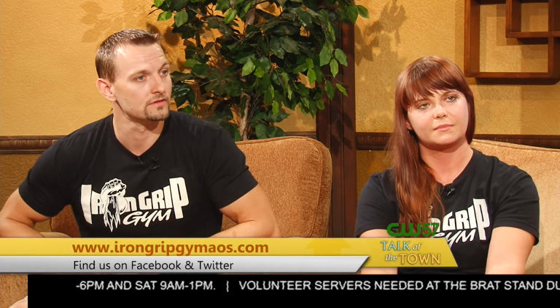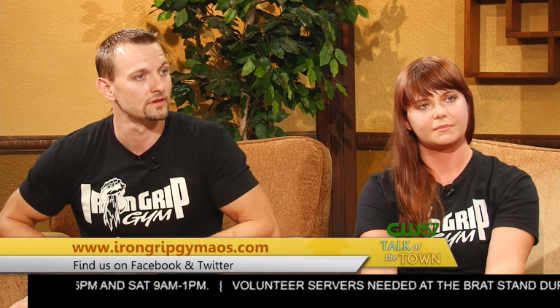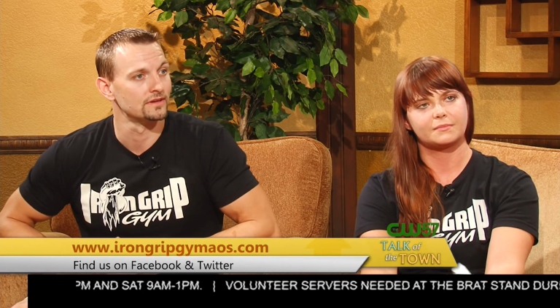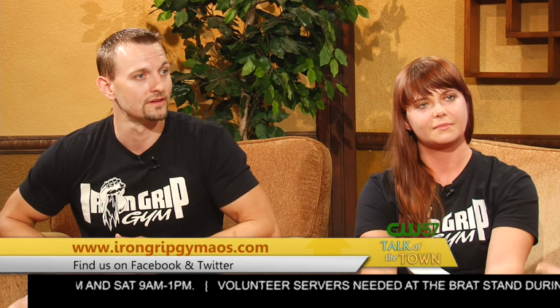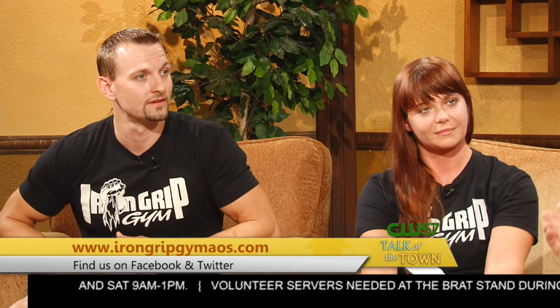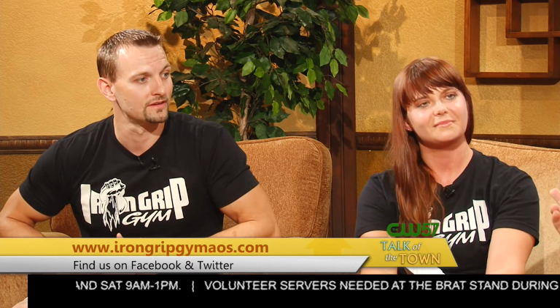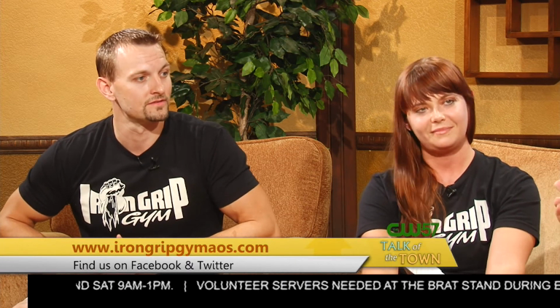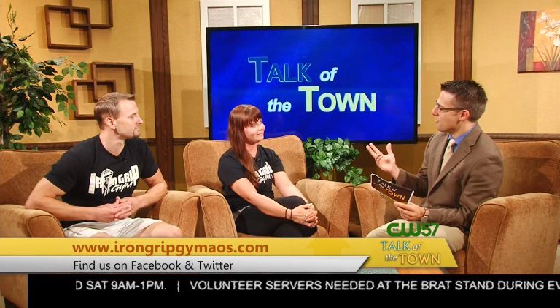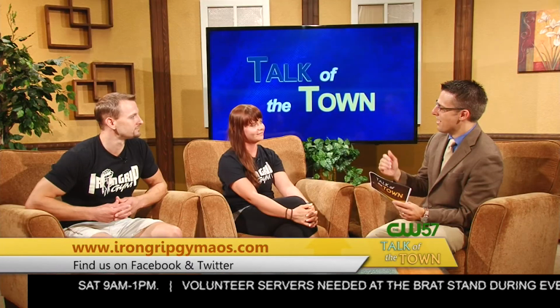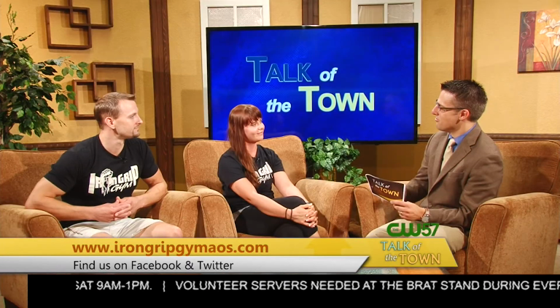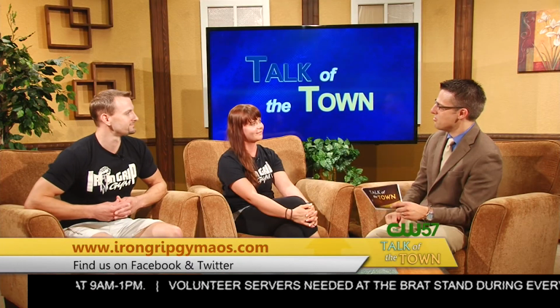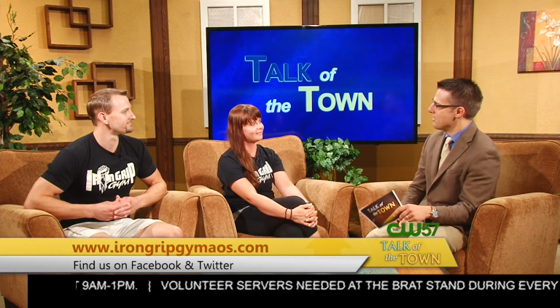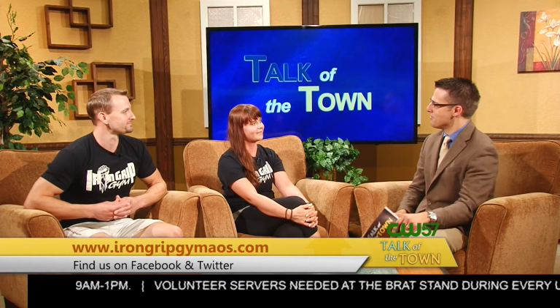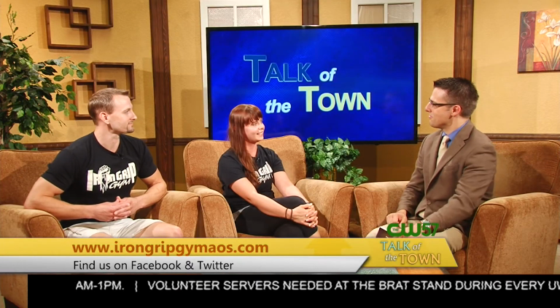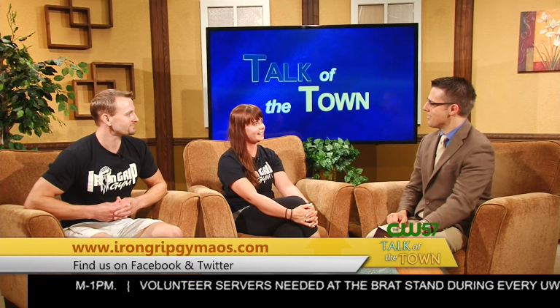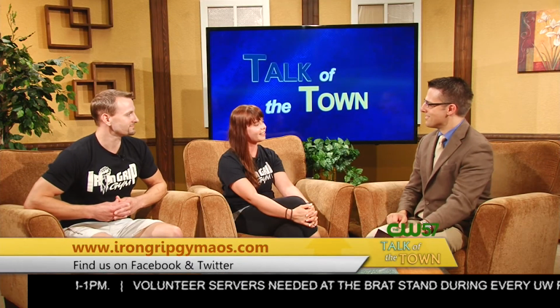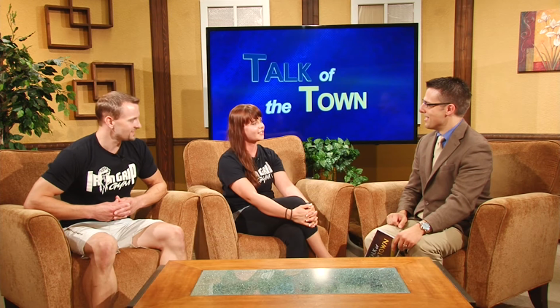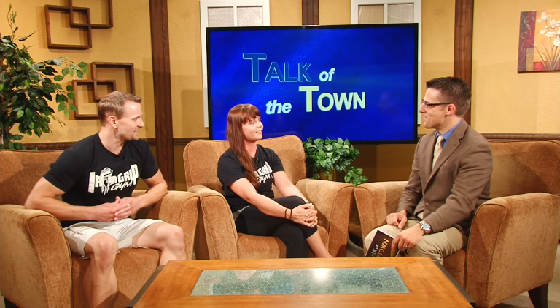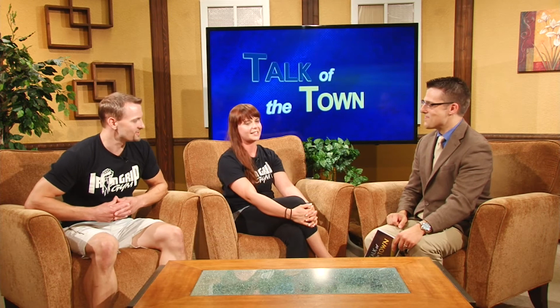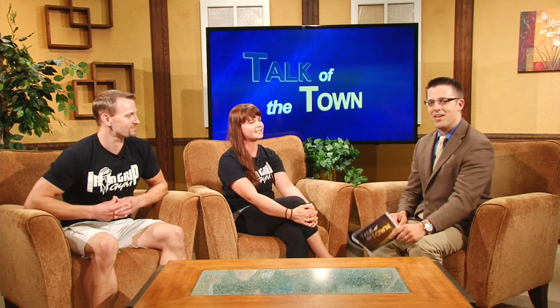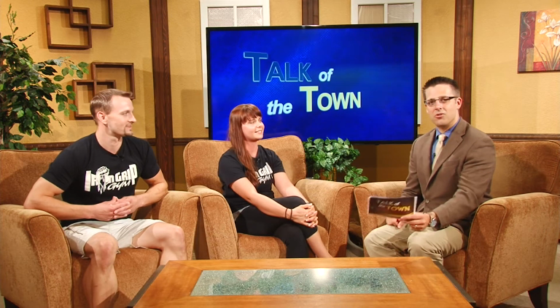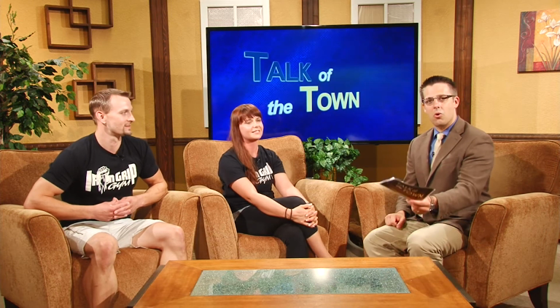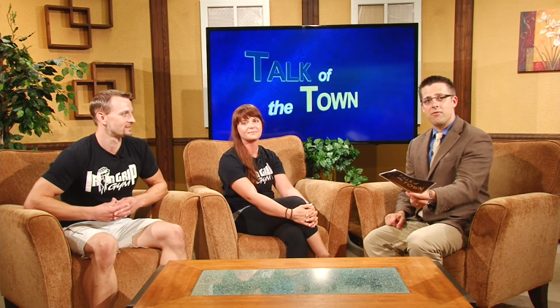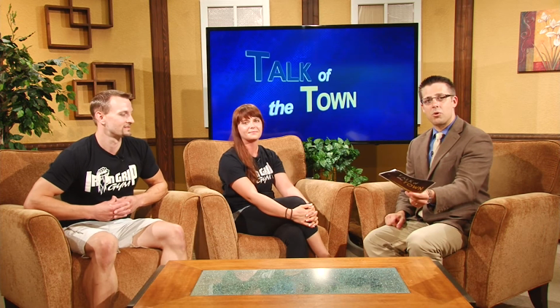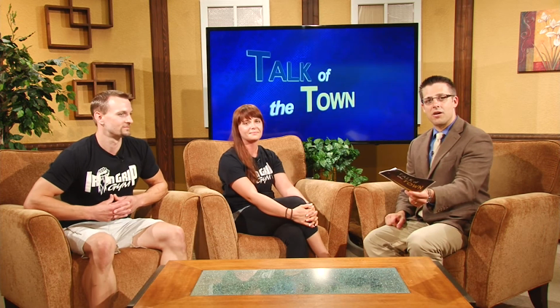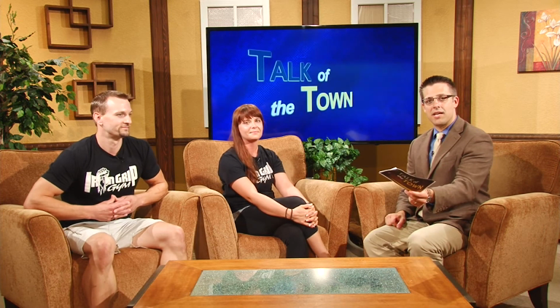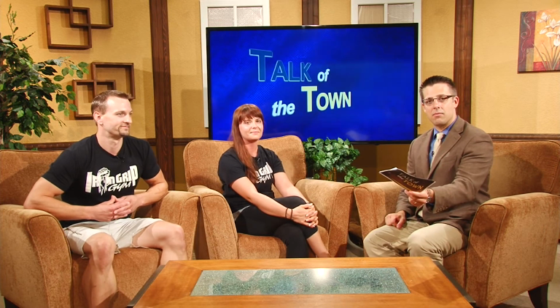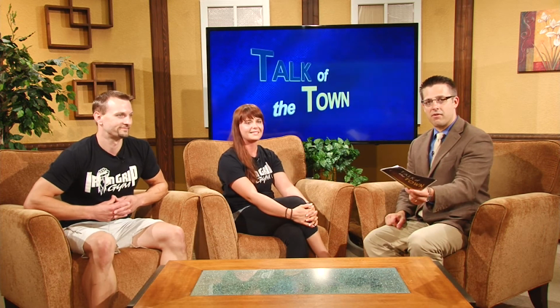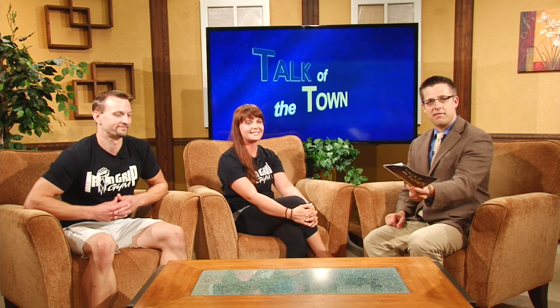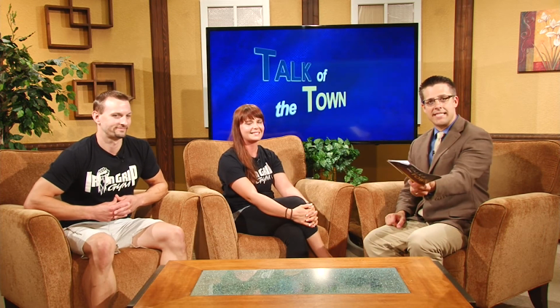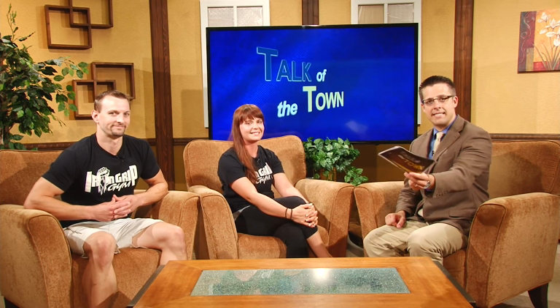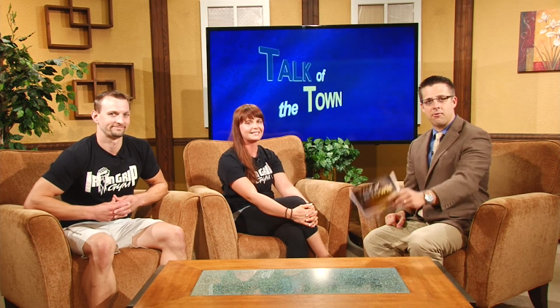Dustin and Nicole Parrish from the Iron Grip Gym — thanks so much for joining us. Thanks for having us. Don't go away, there's more Talk of the Town coming up right after this. Stick around.